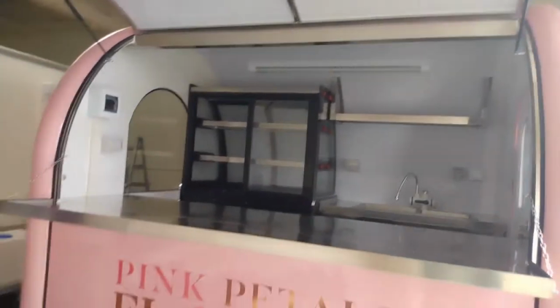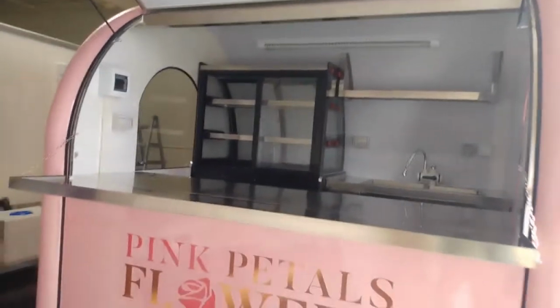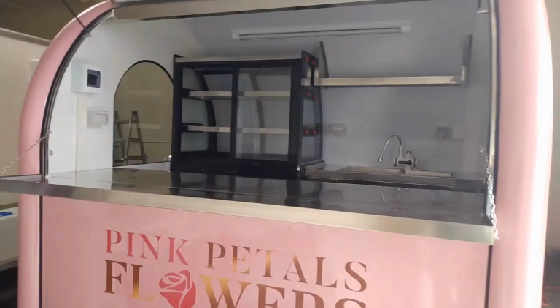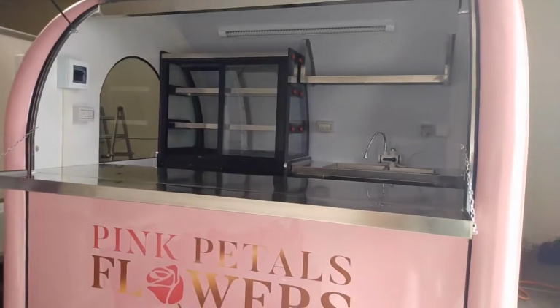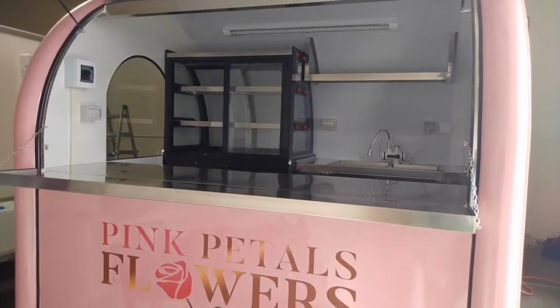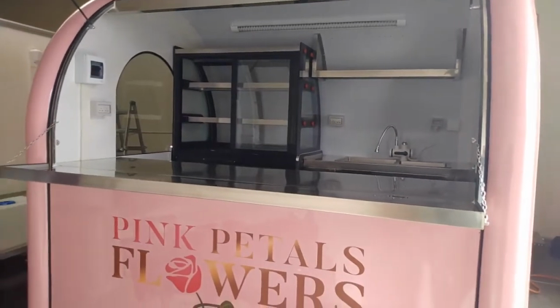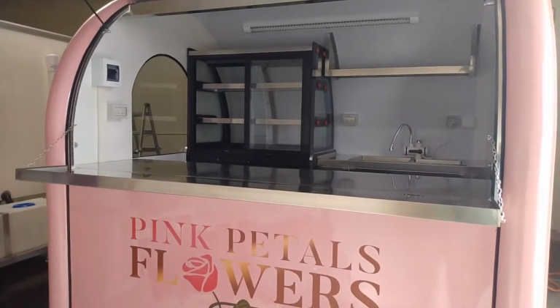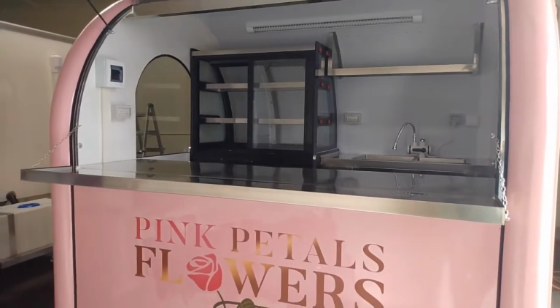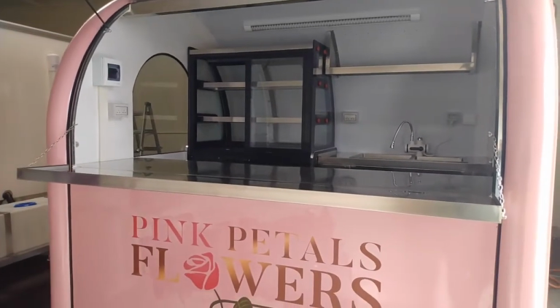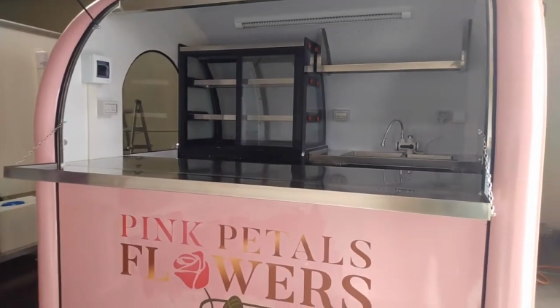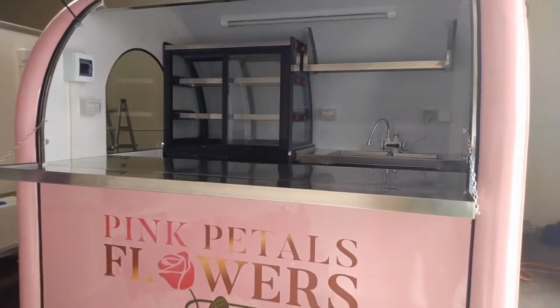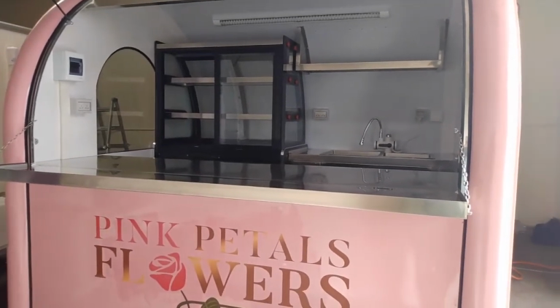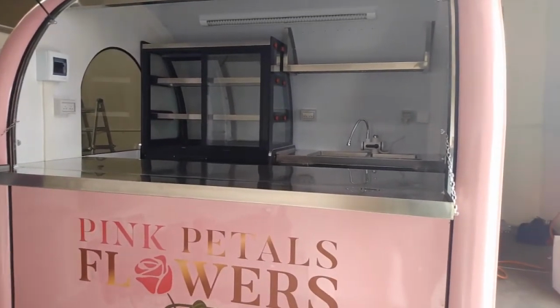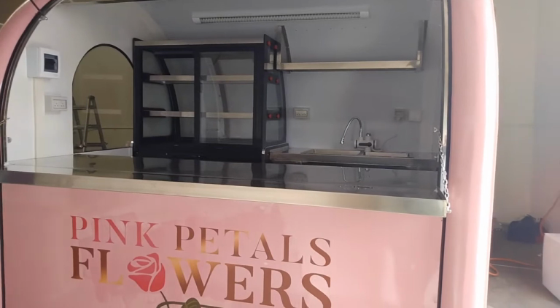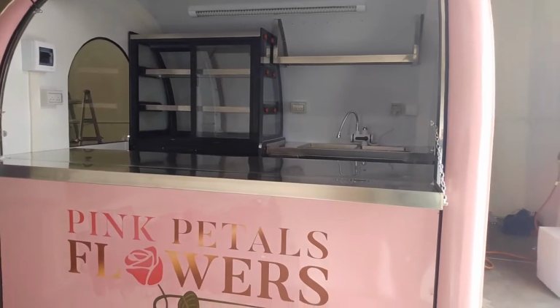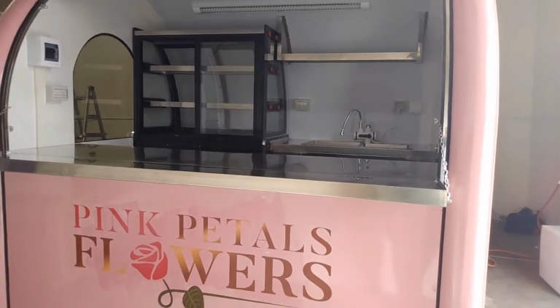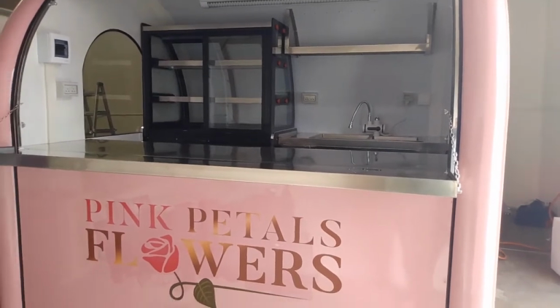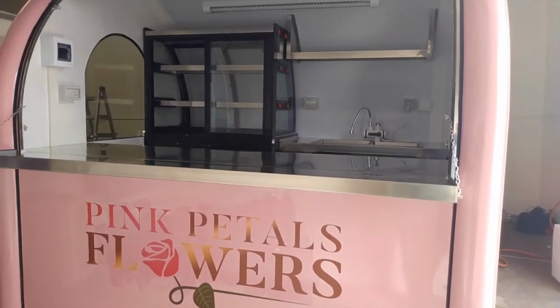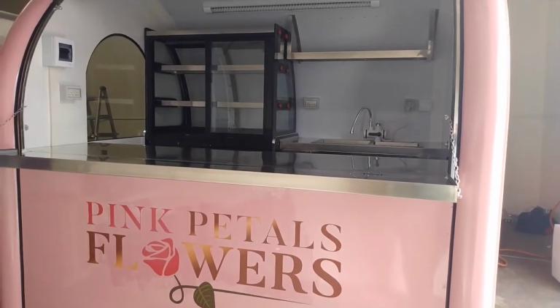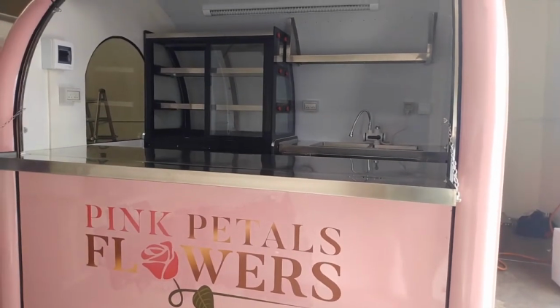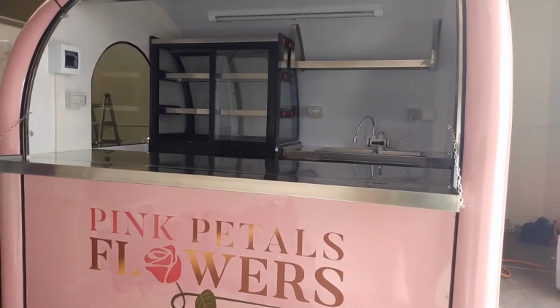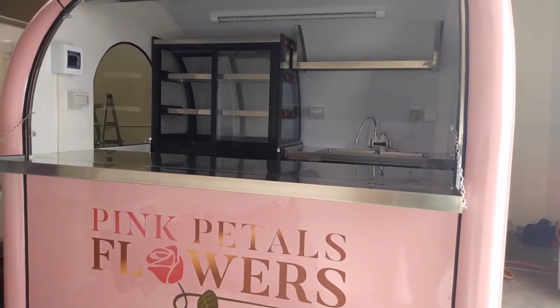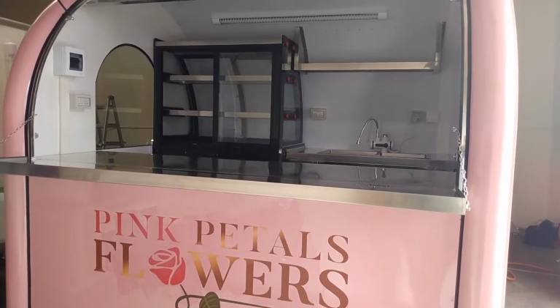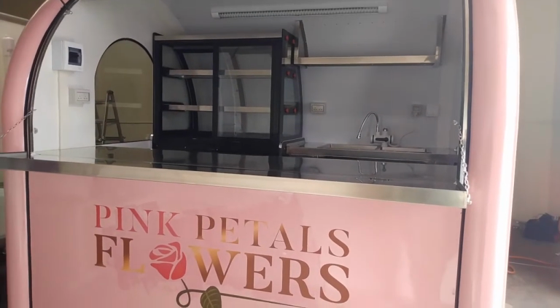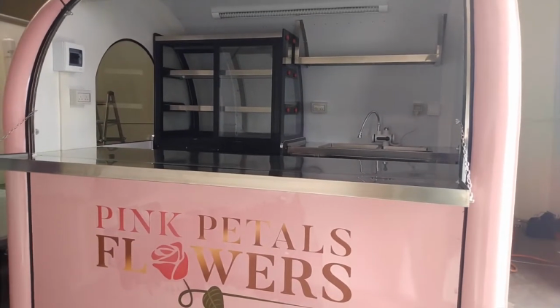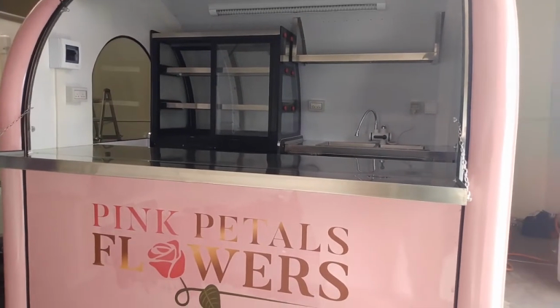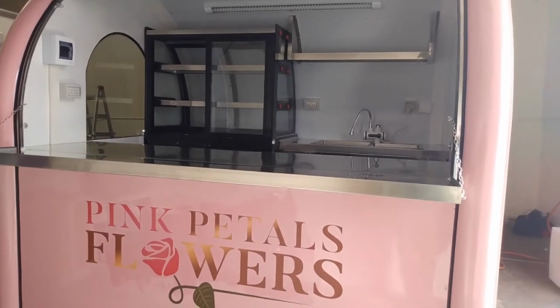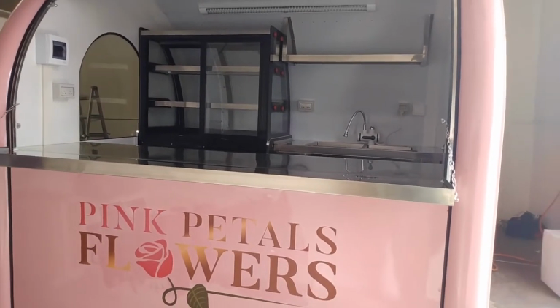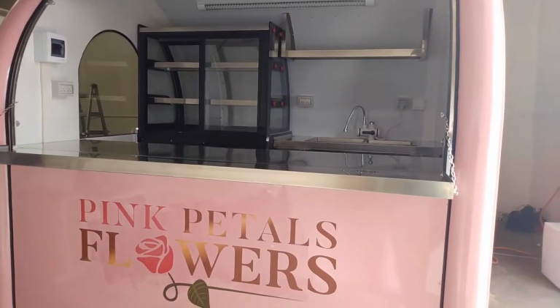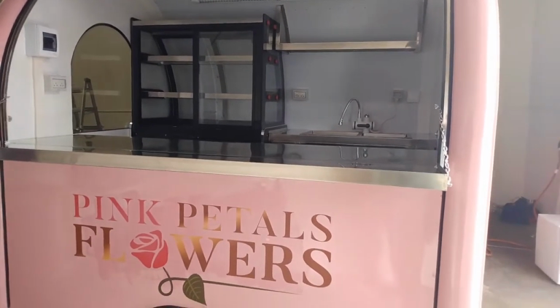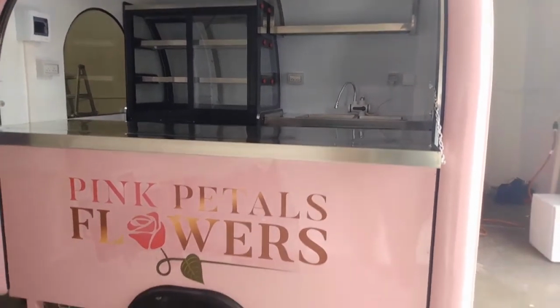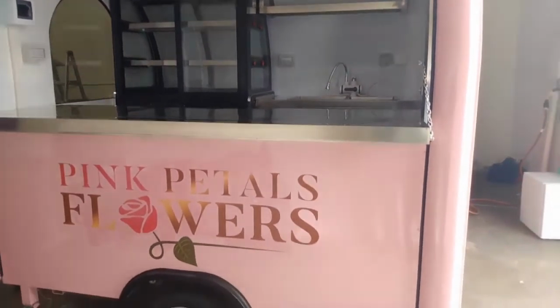You got the wide open serving area, a display flower fridge in the back, and a dual sink.